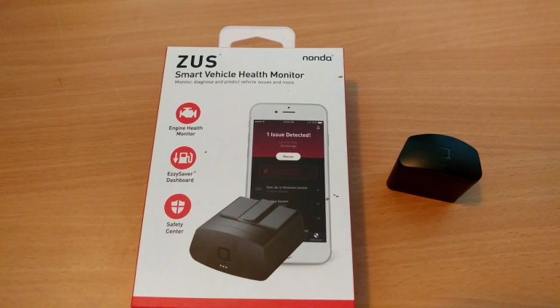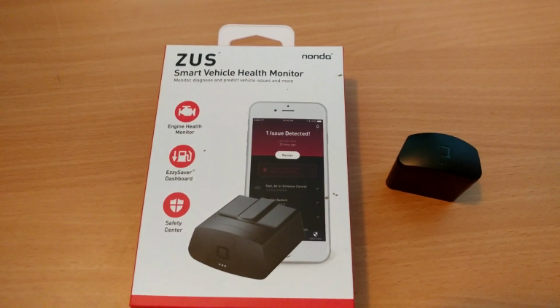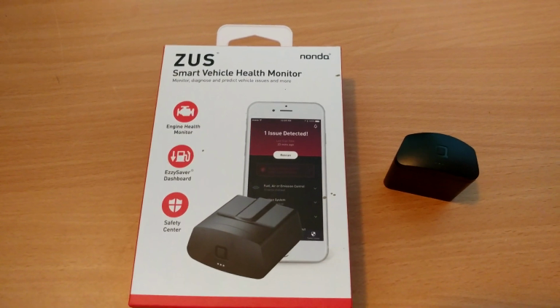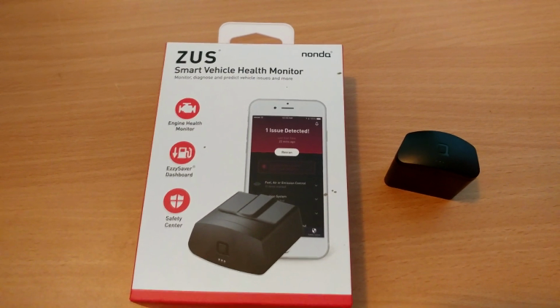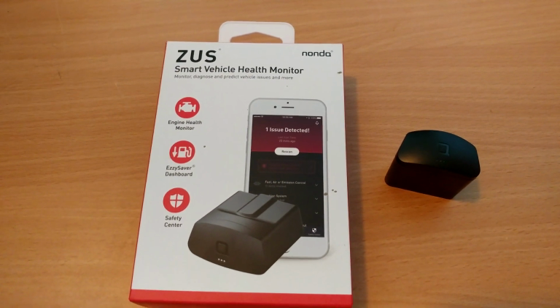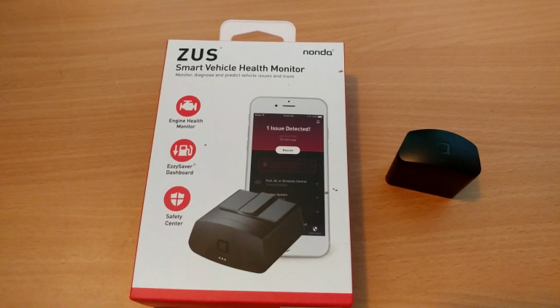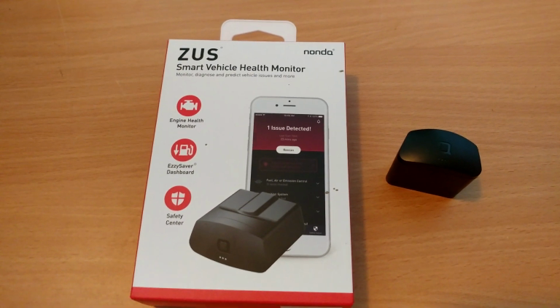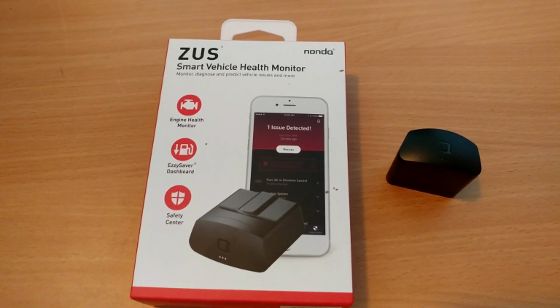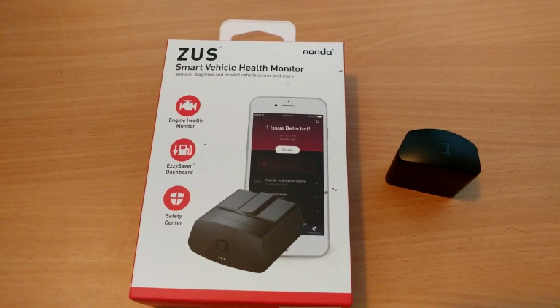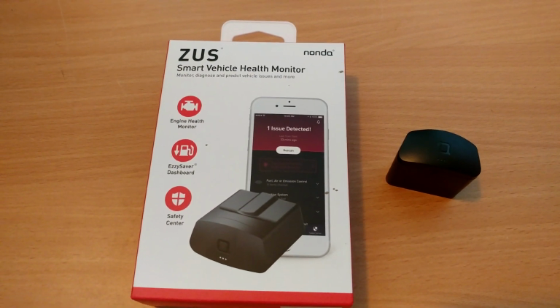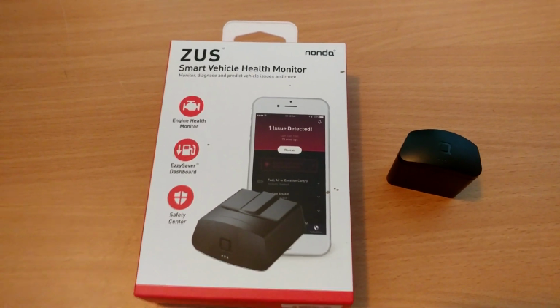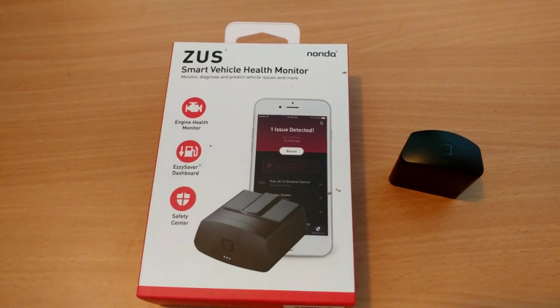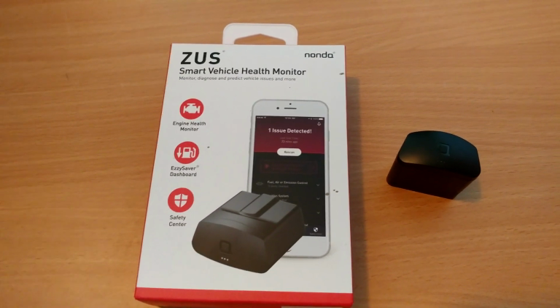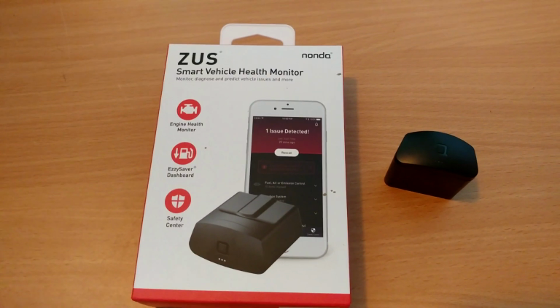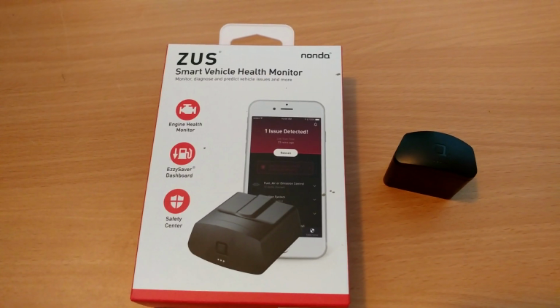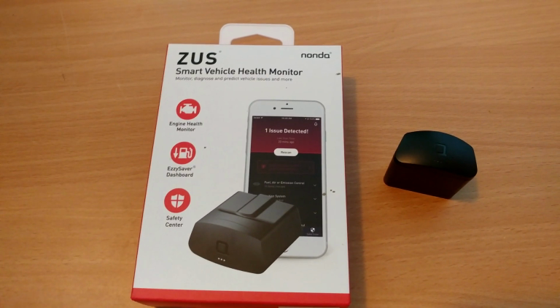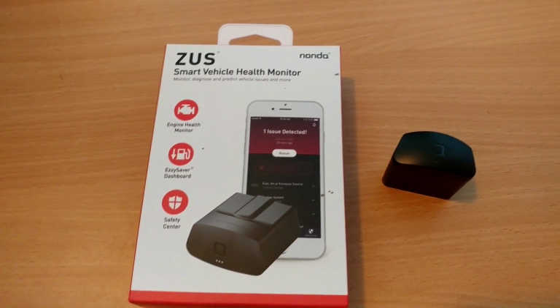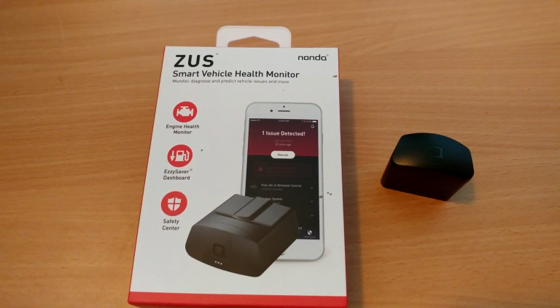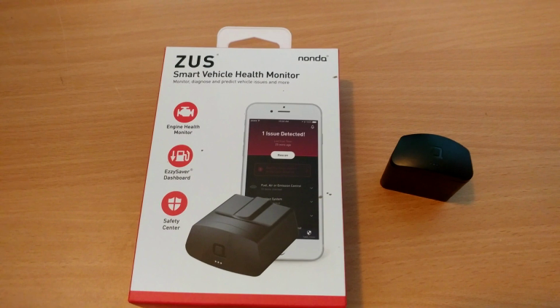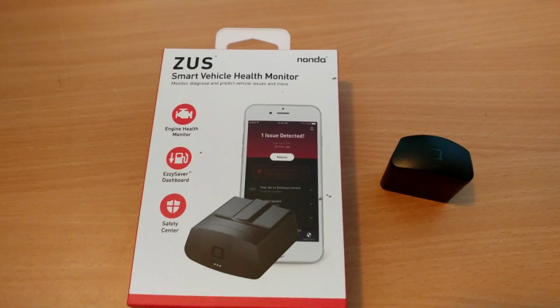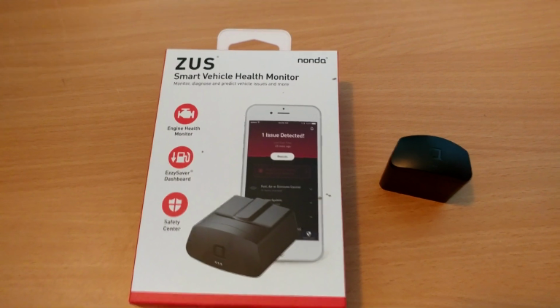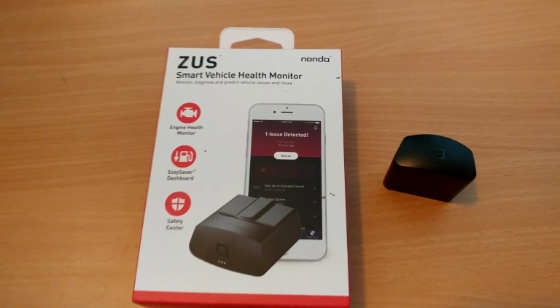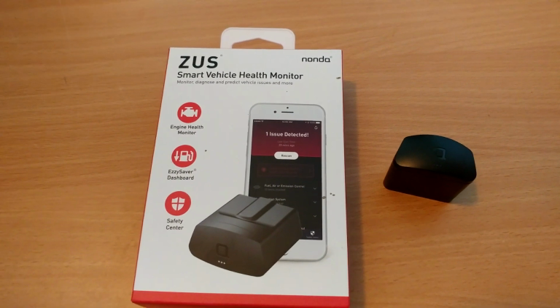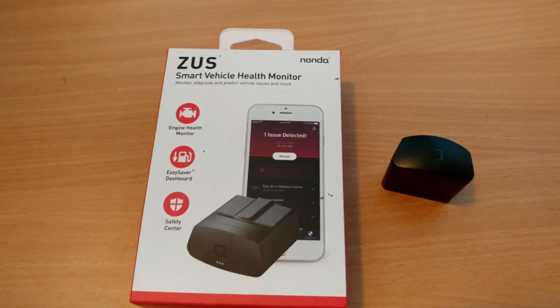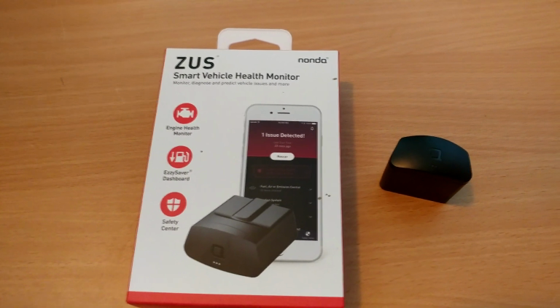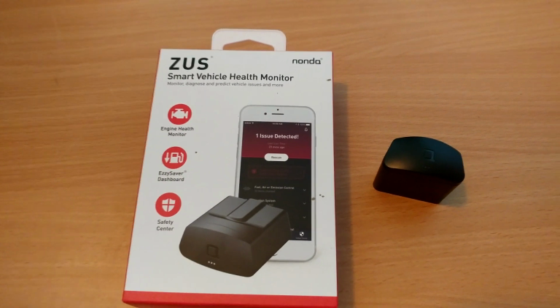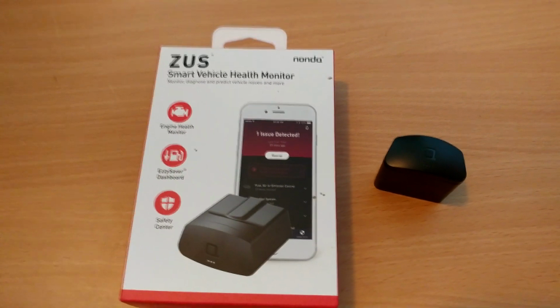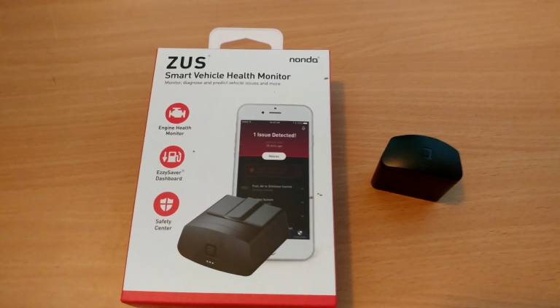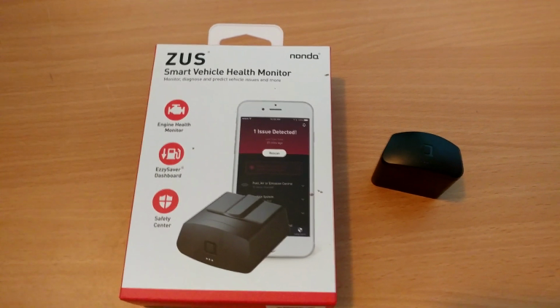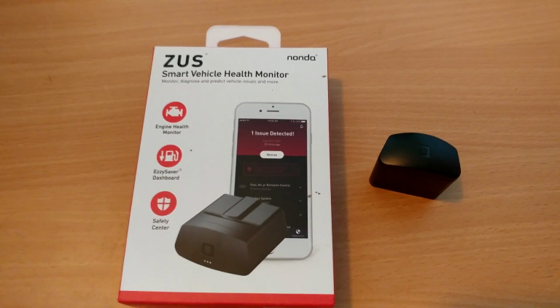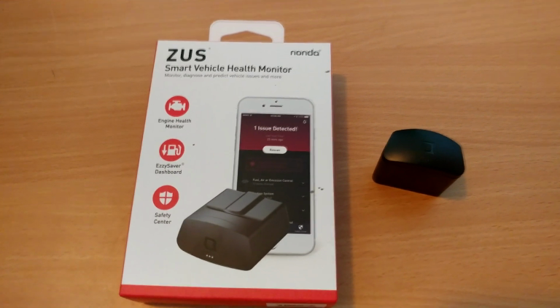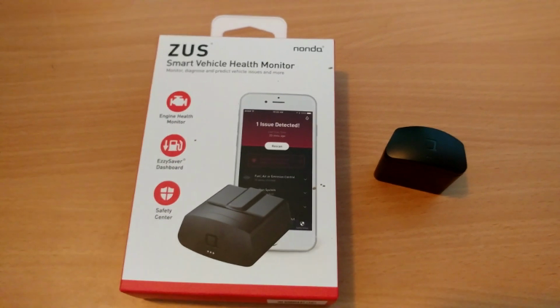Hey guys, today I have a video for you on the NandaZoo Smart Vehicle Health Monitor. So let's take a look at it.